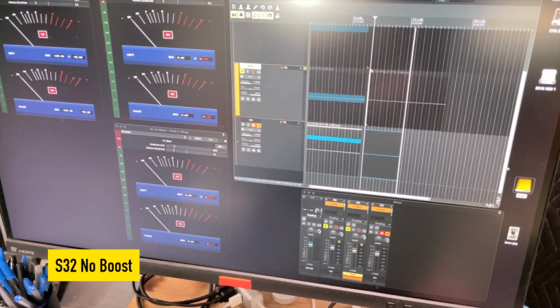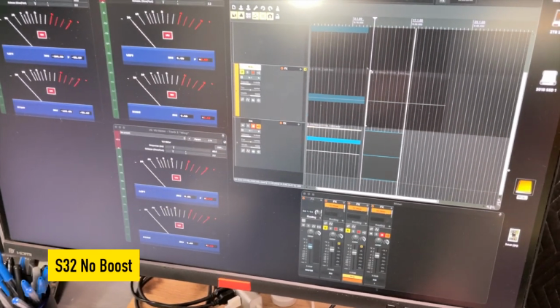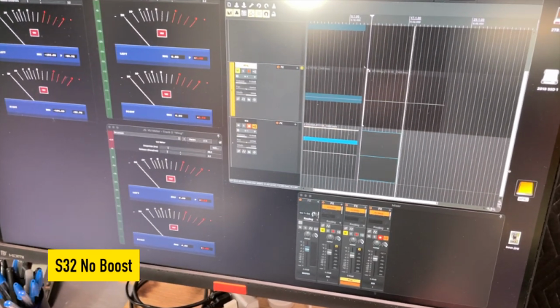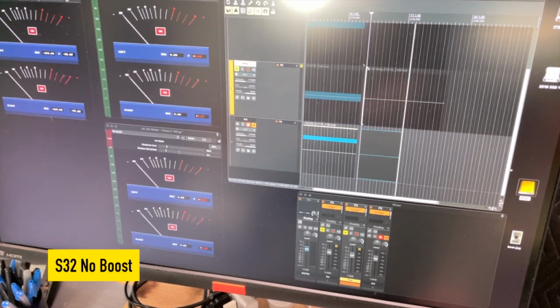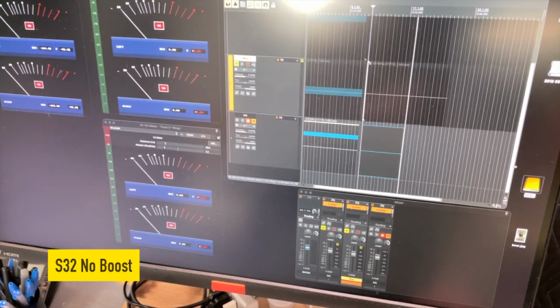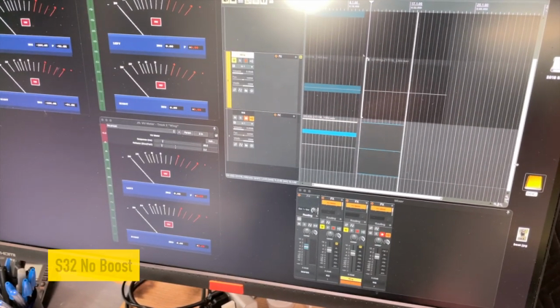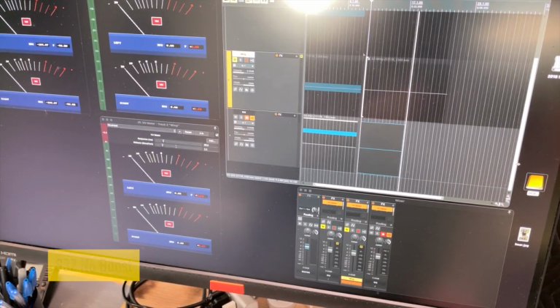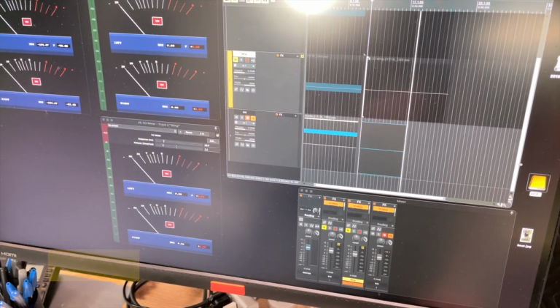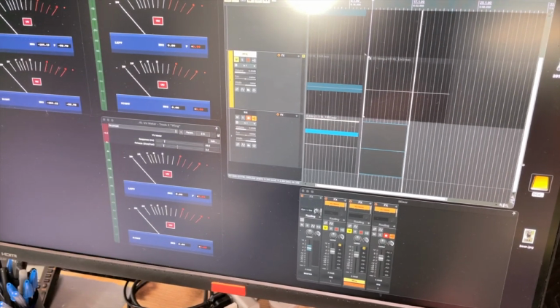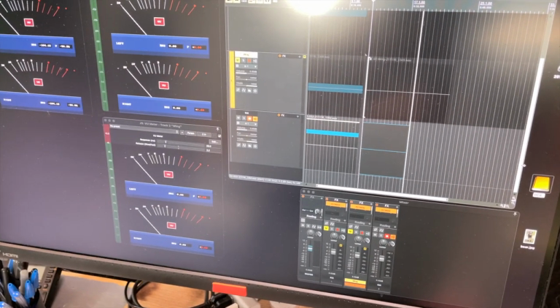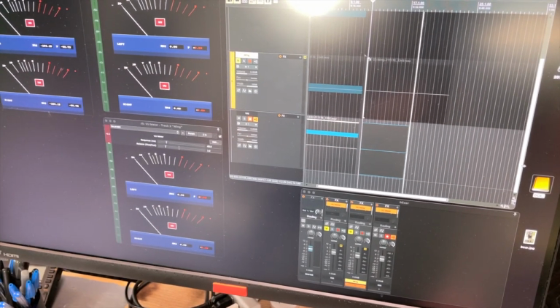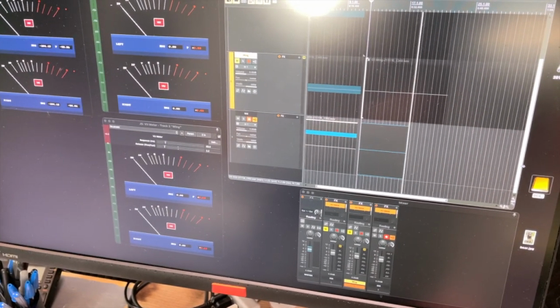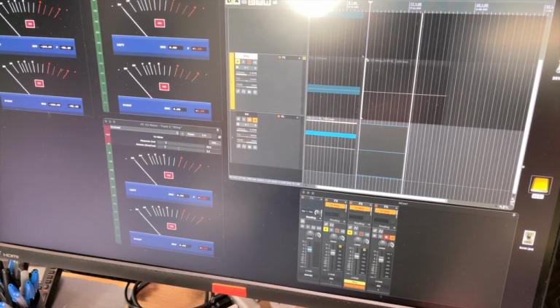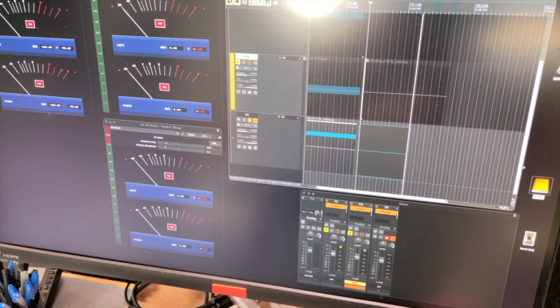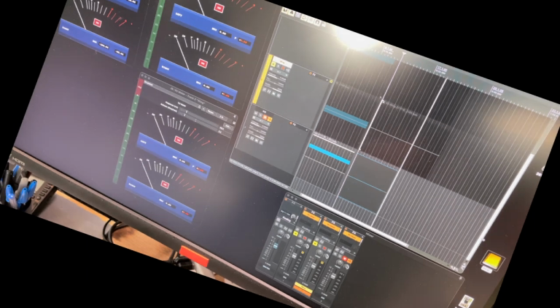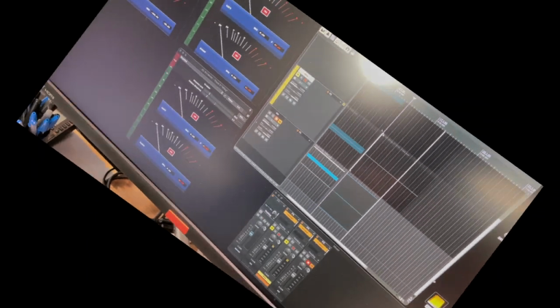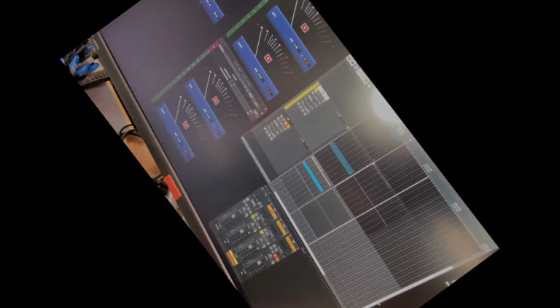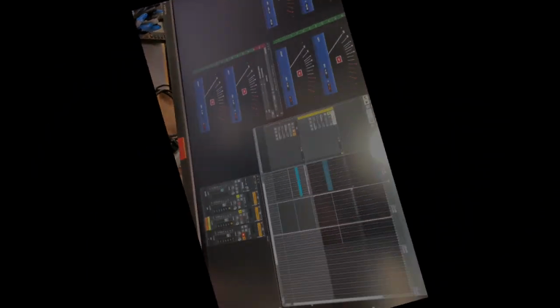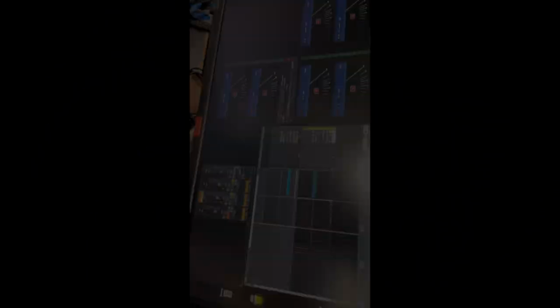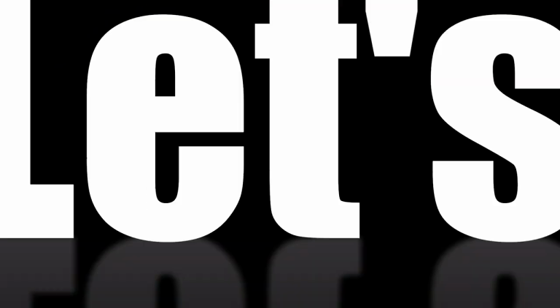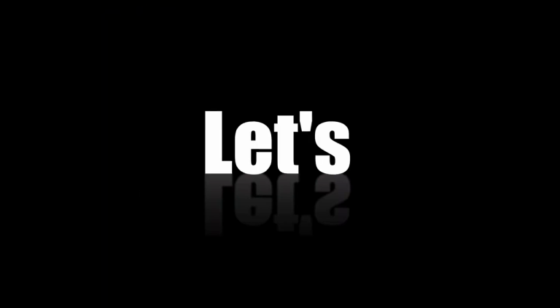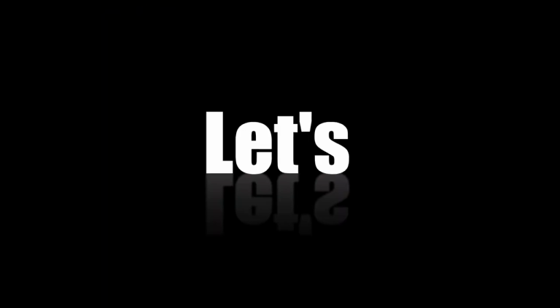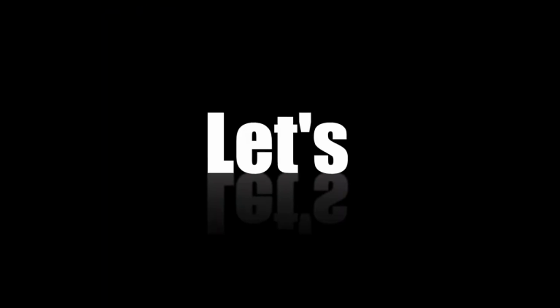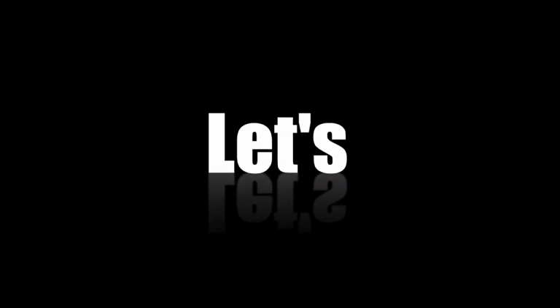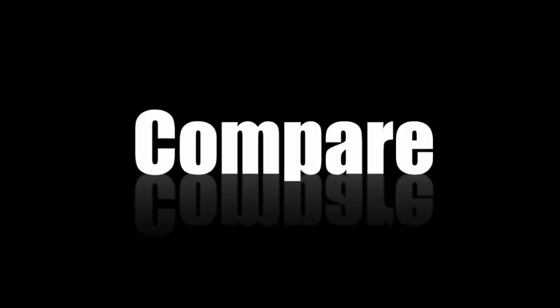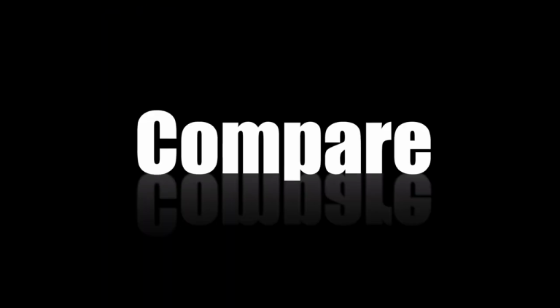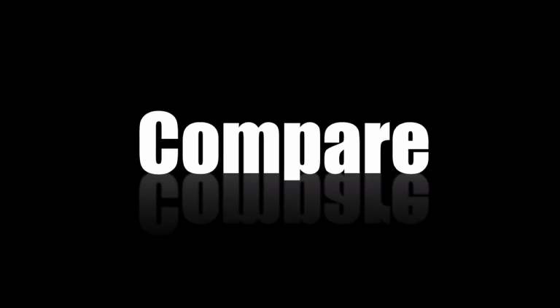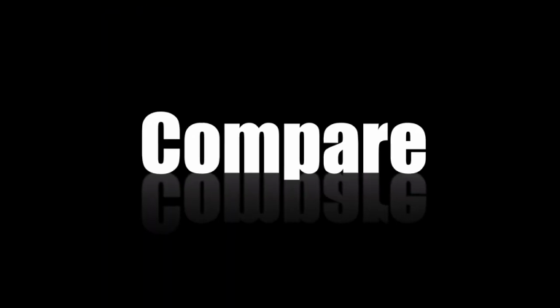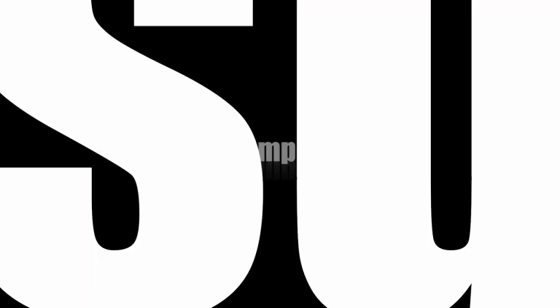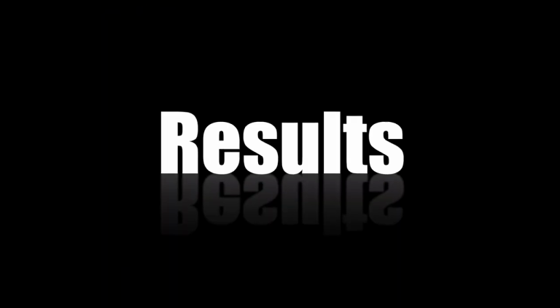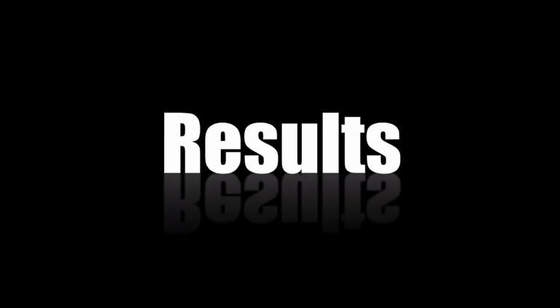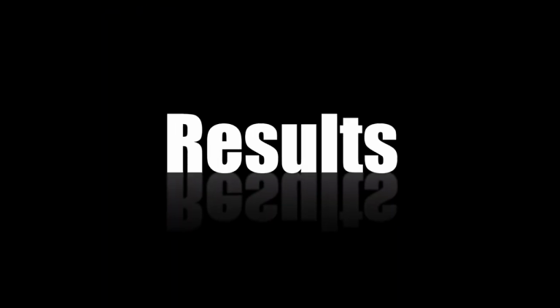I'll leave you now to listen. First you'll hear each as recorded, then with 80 dB of boost.